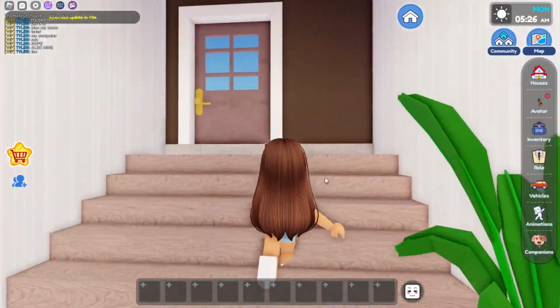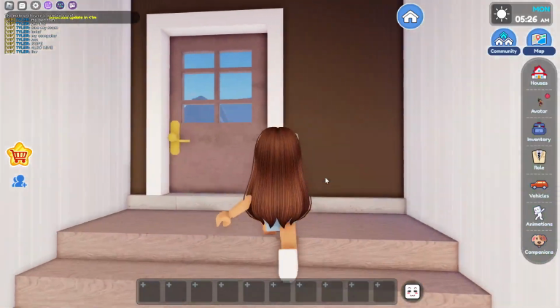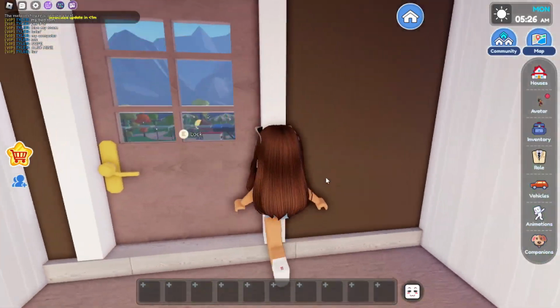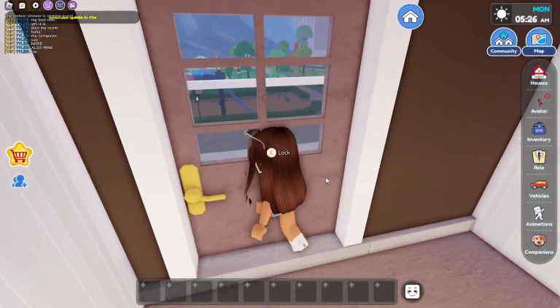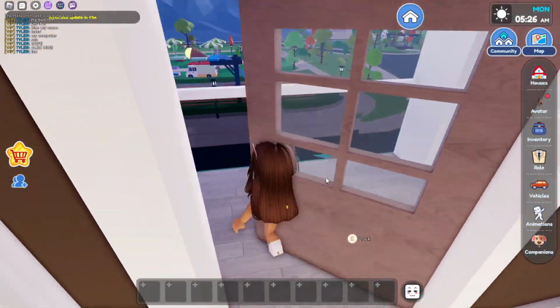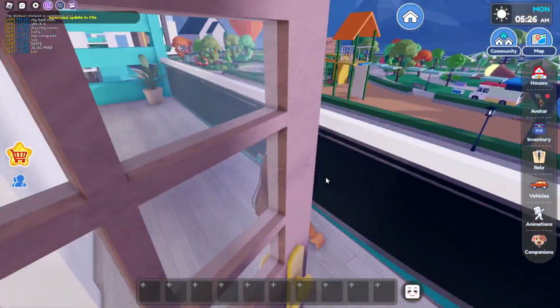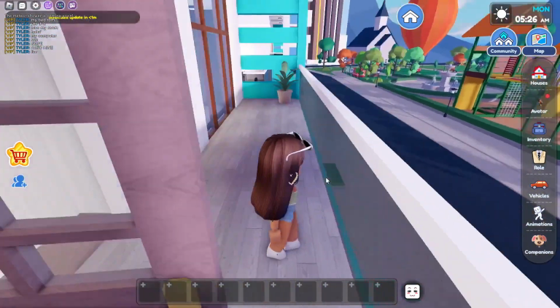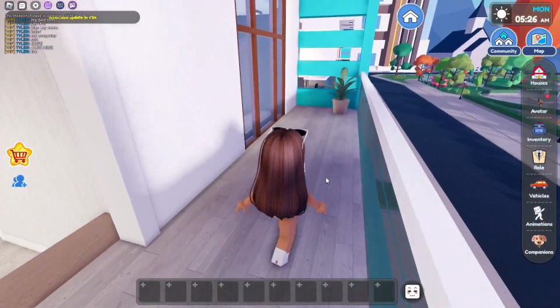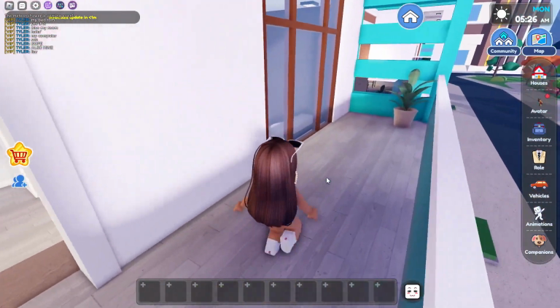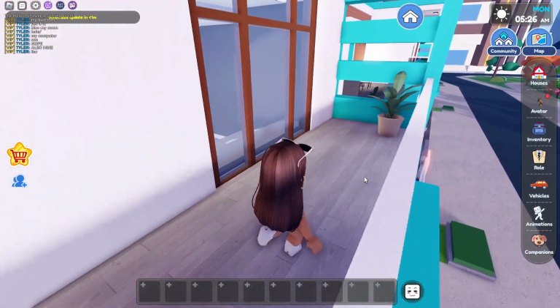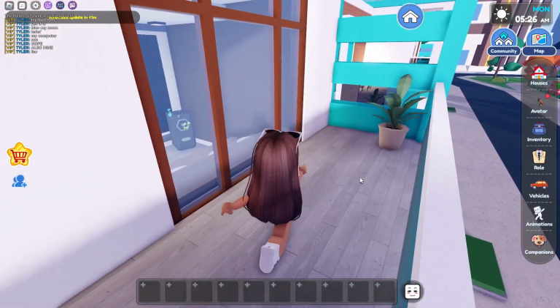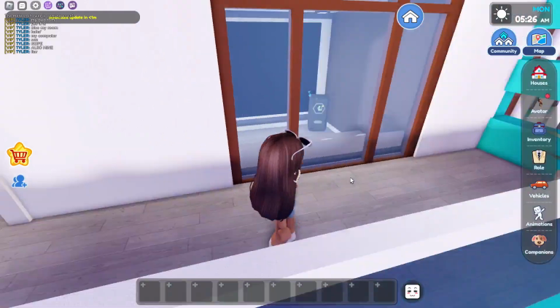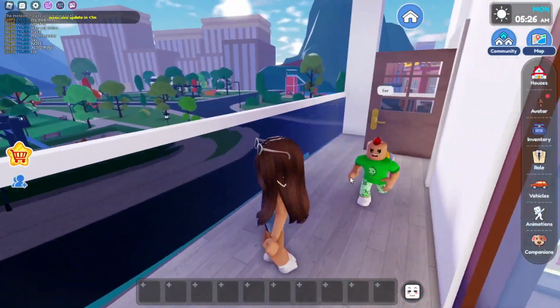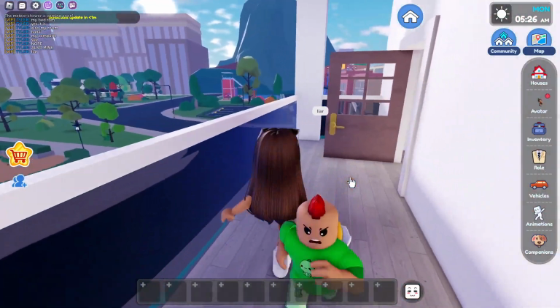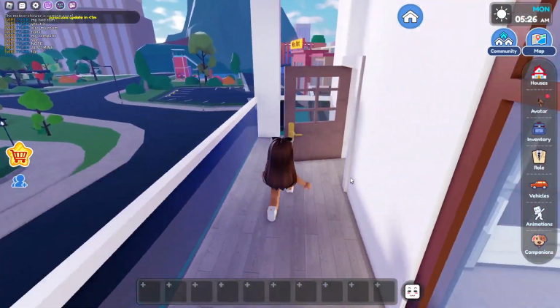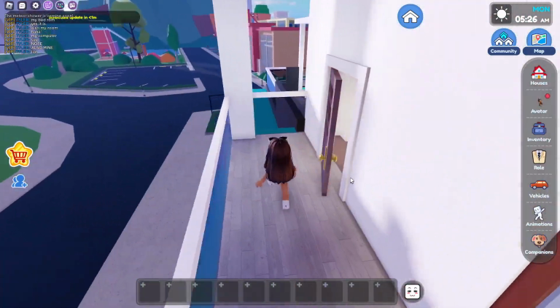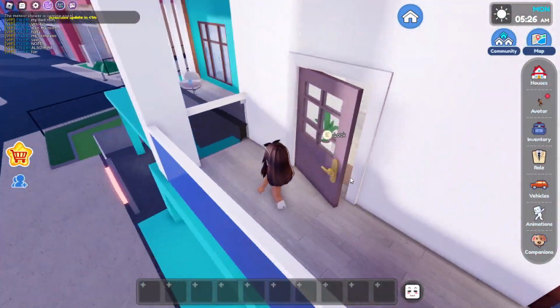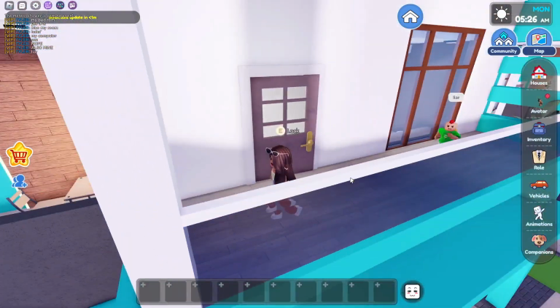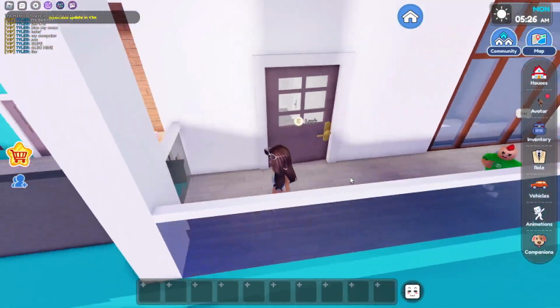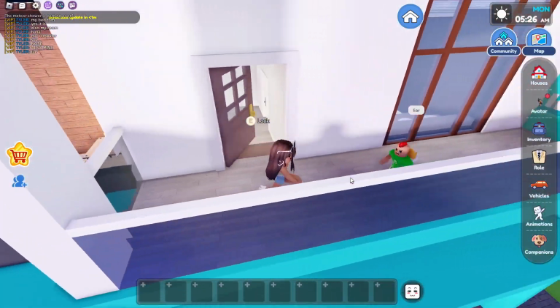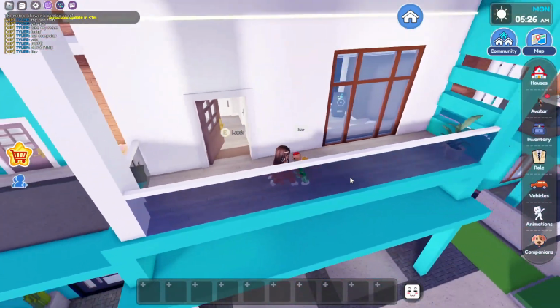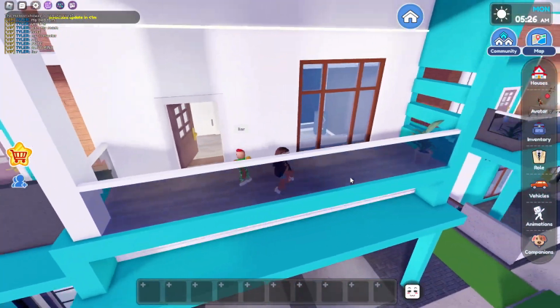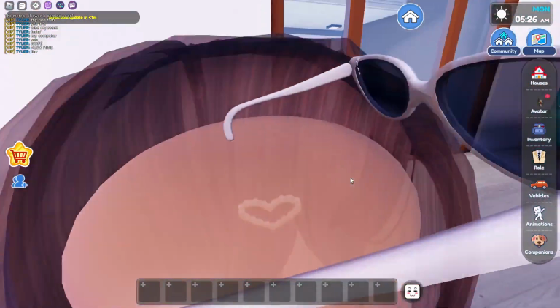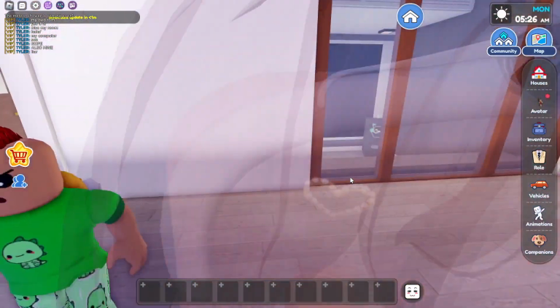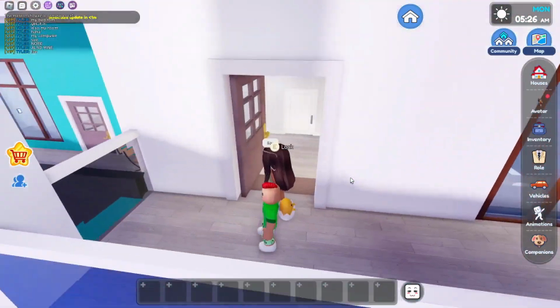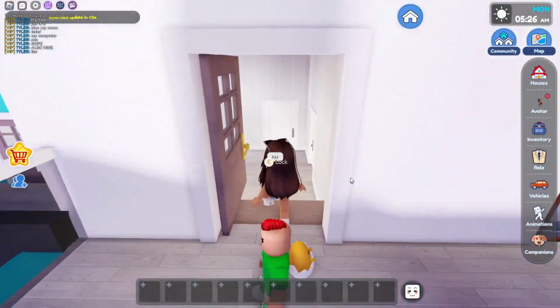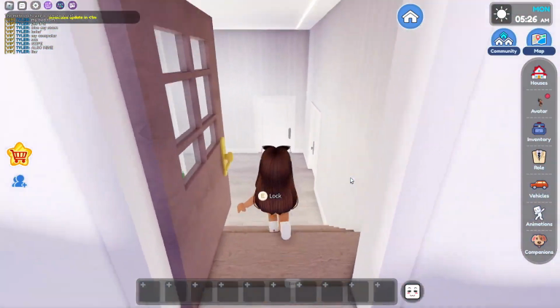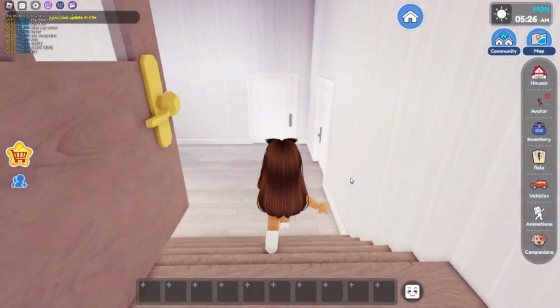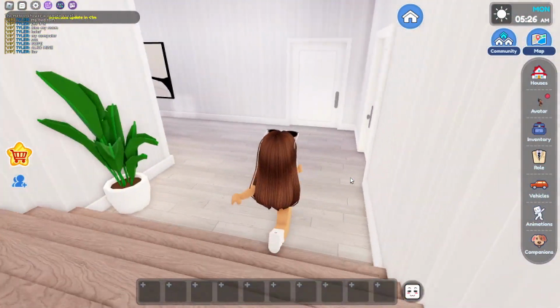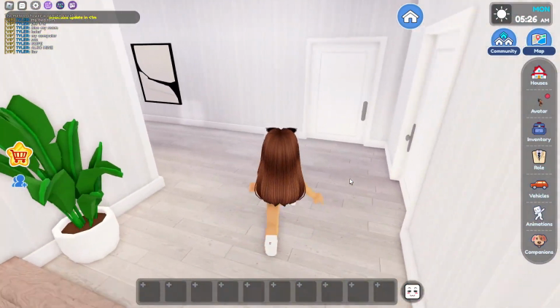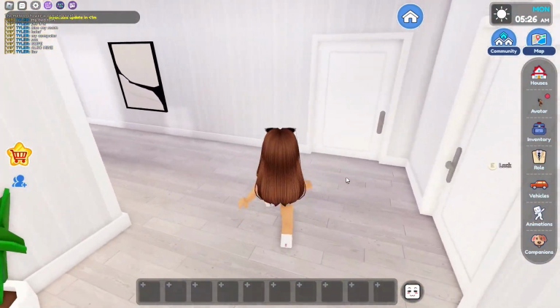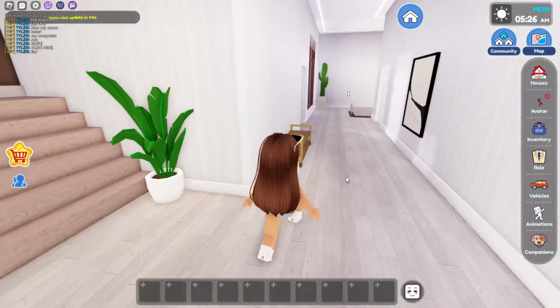Now it's time to go over here into this room — but this is not a room, this is another balcony. We have a lot of balconies in this house. But yeah, it looks like that is it.